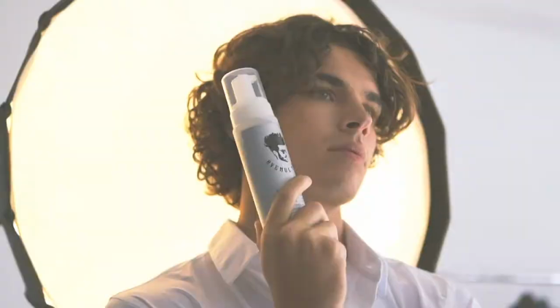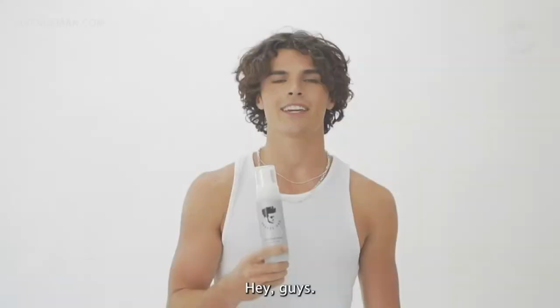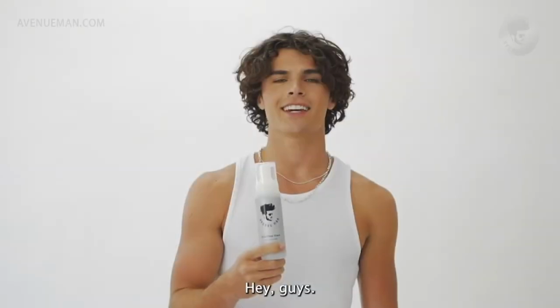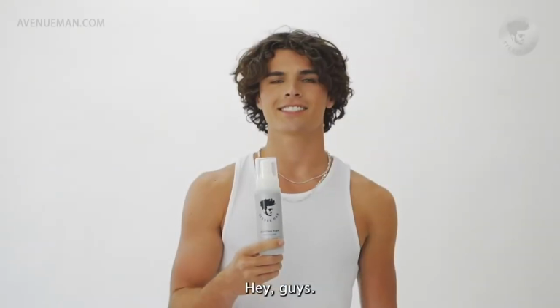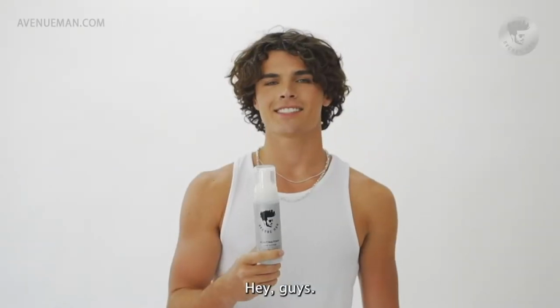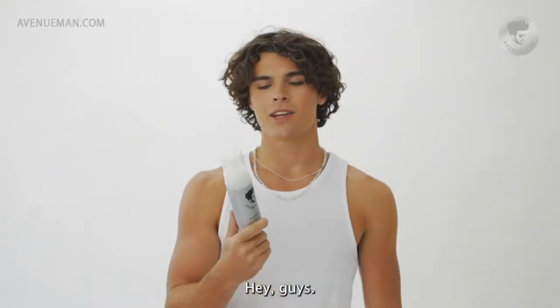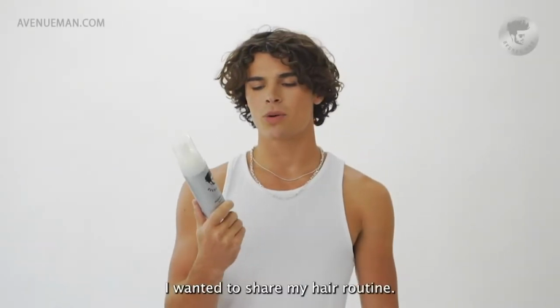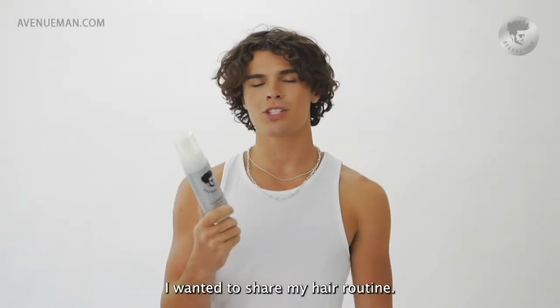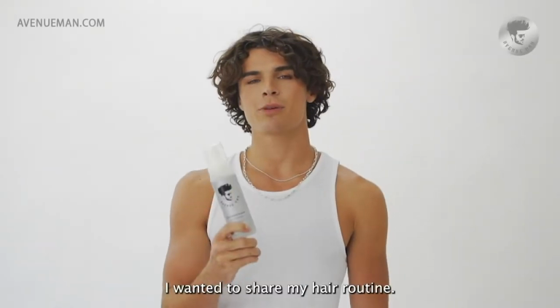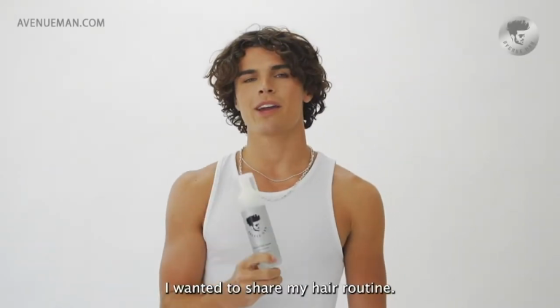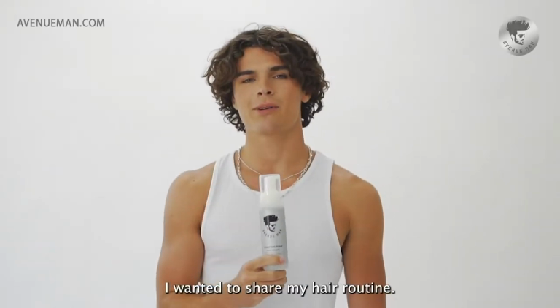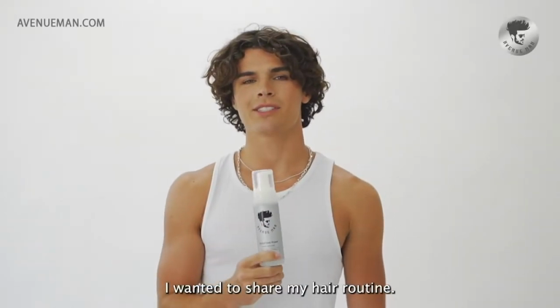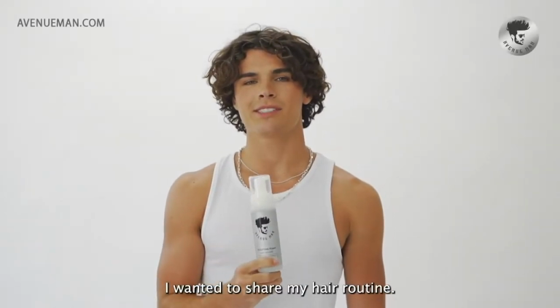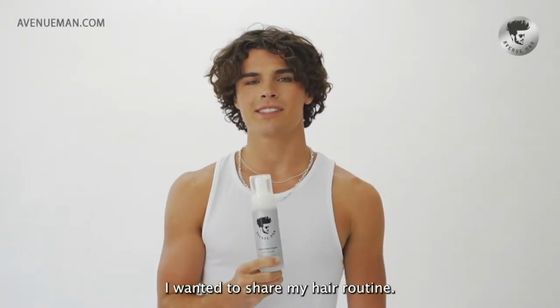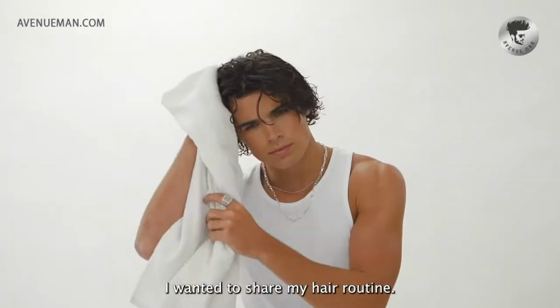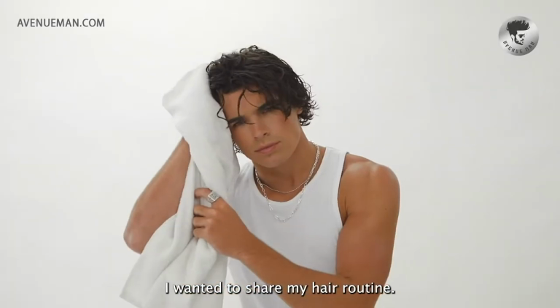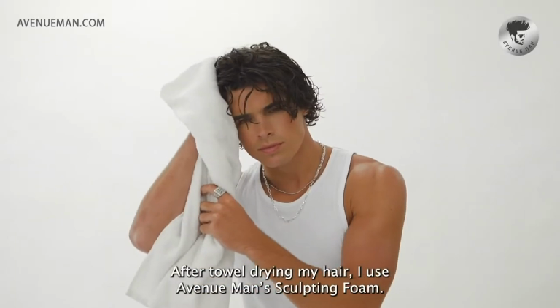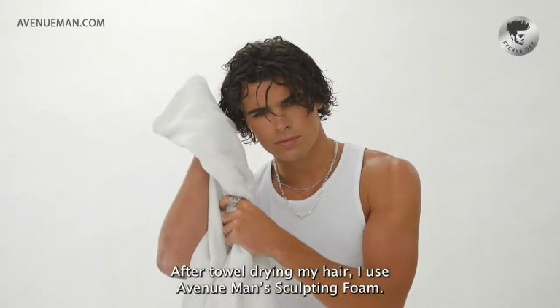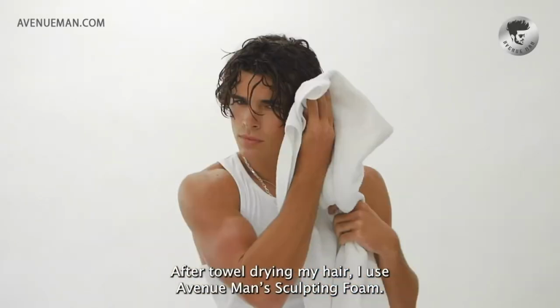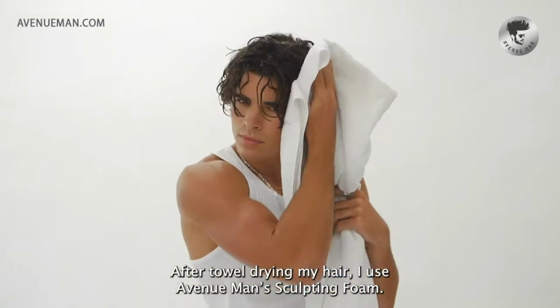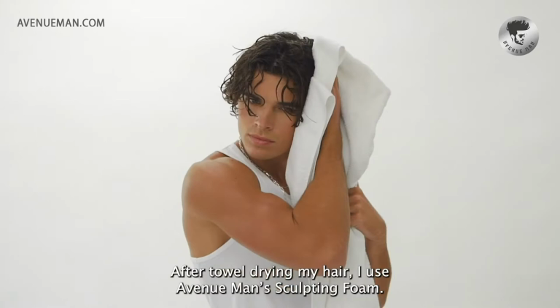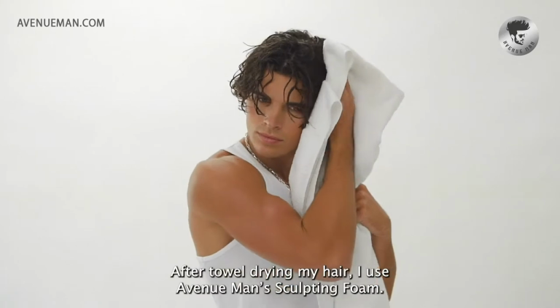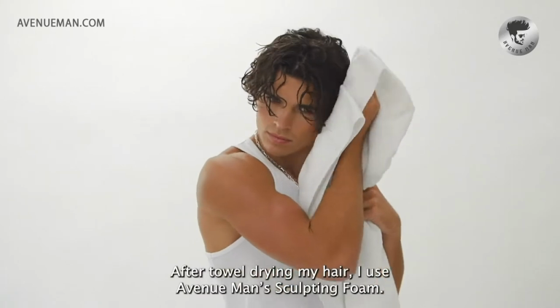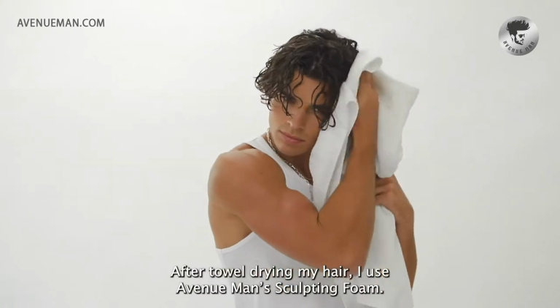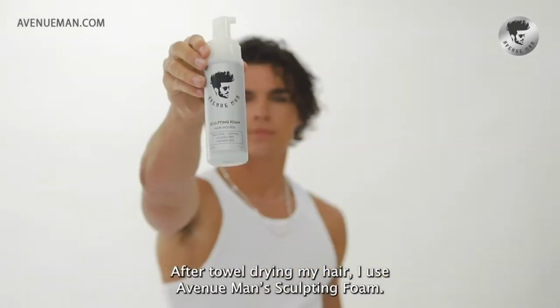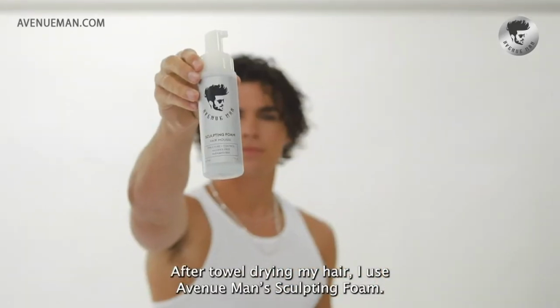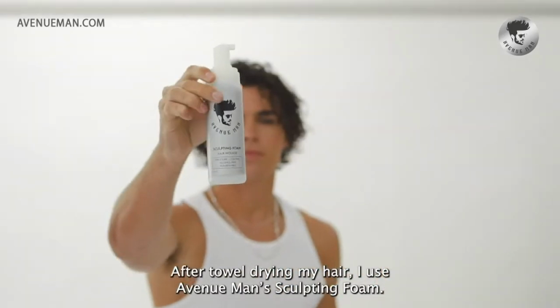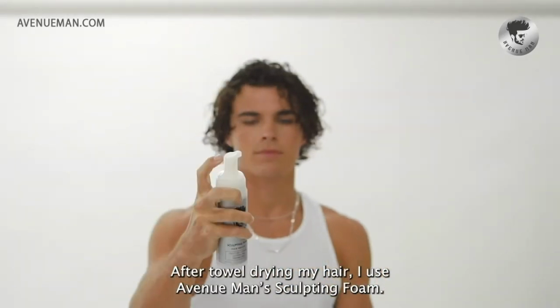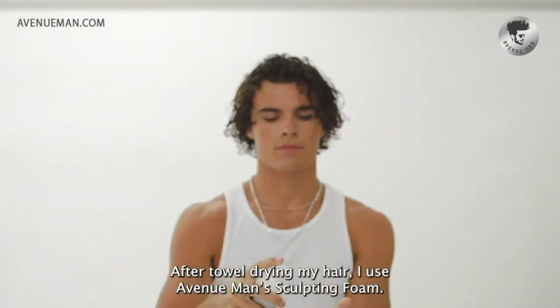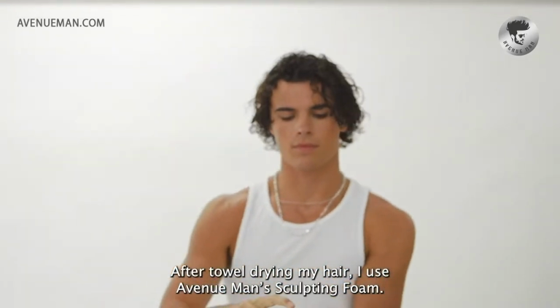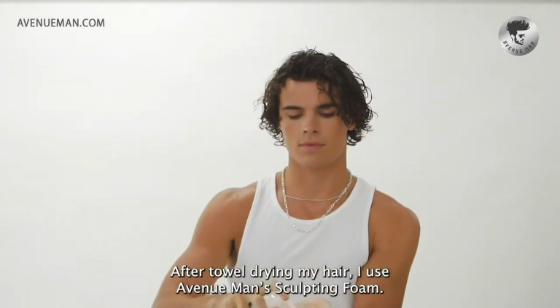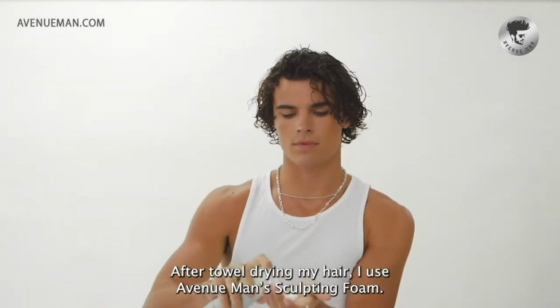Hey guys, I wanted to share my hair routine. After towel drying my hair, I use Avenue Man's Sculpting Foam.